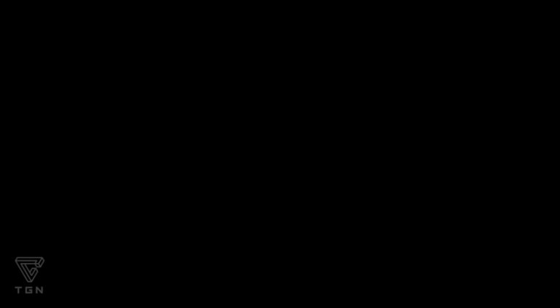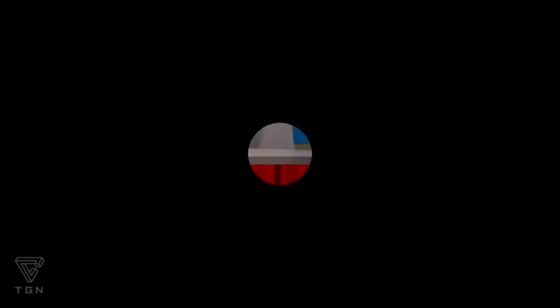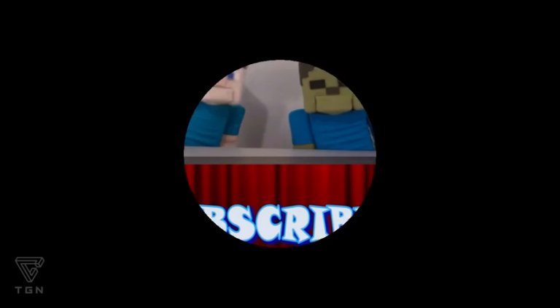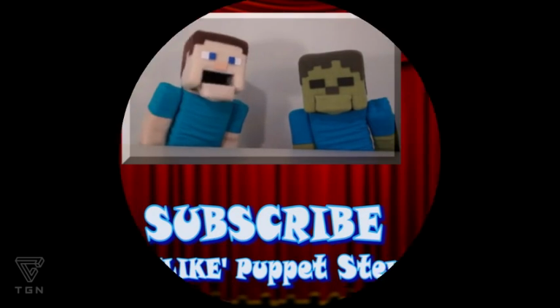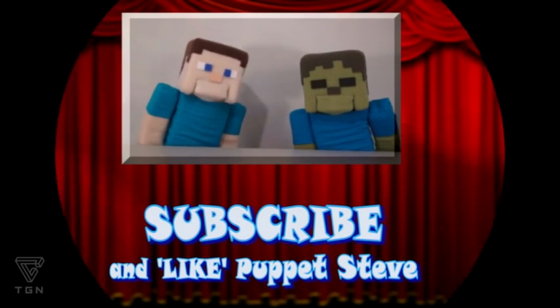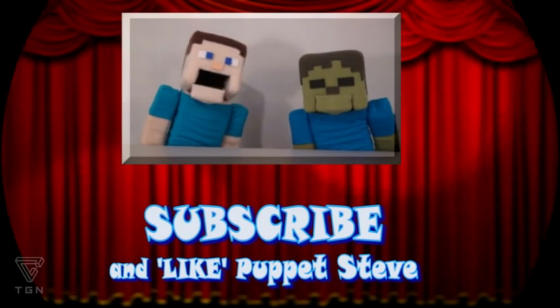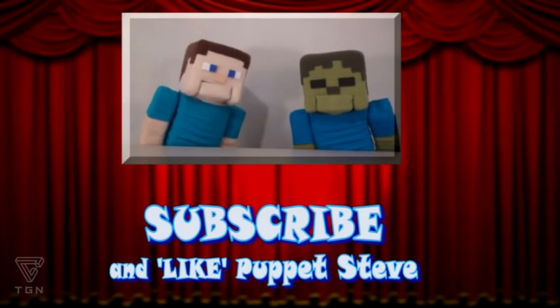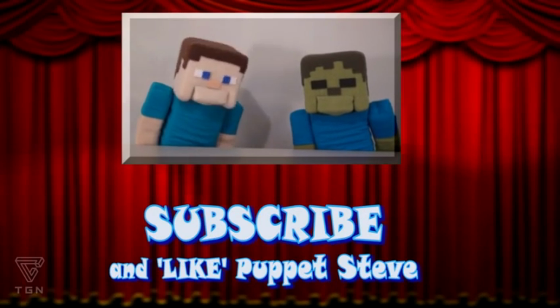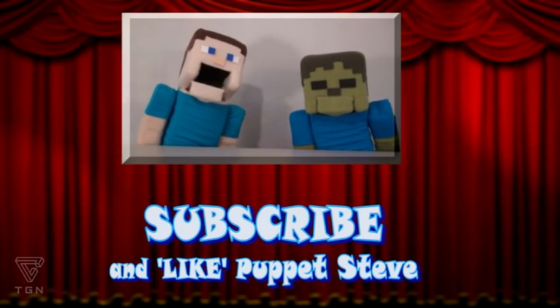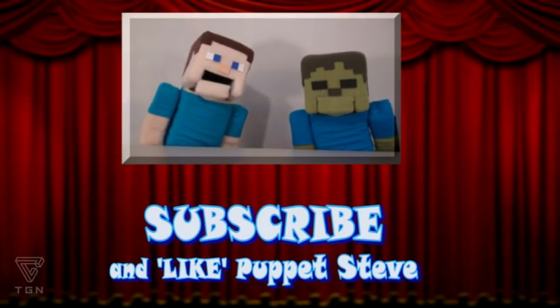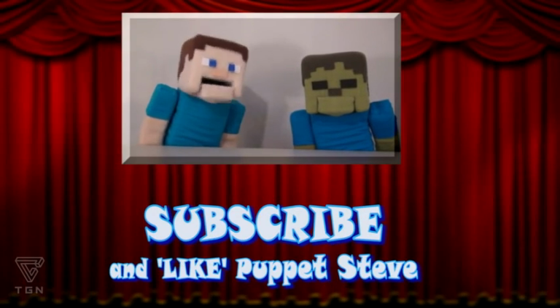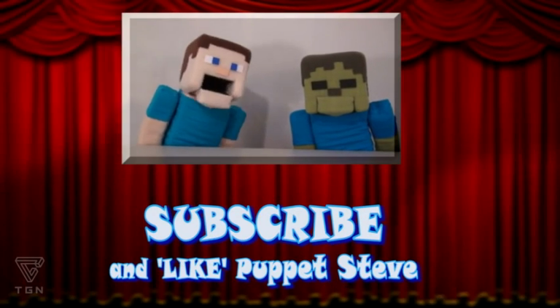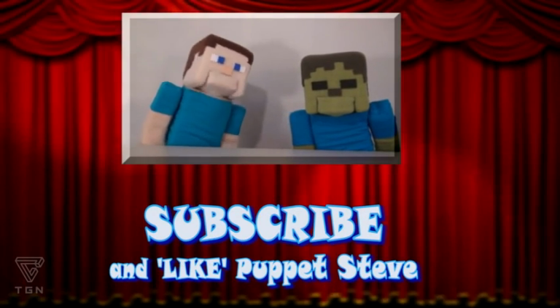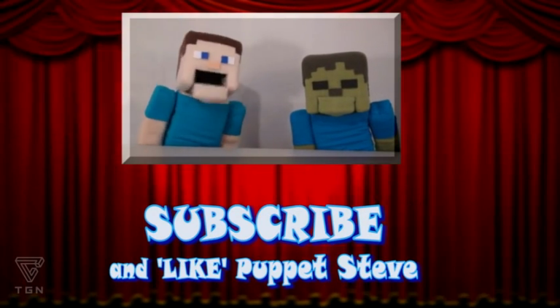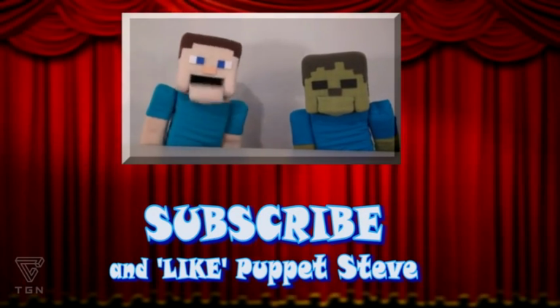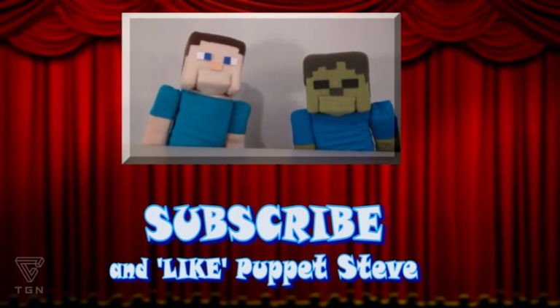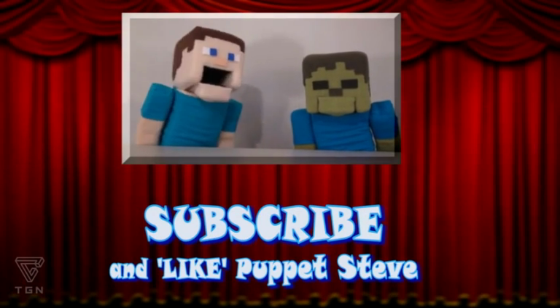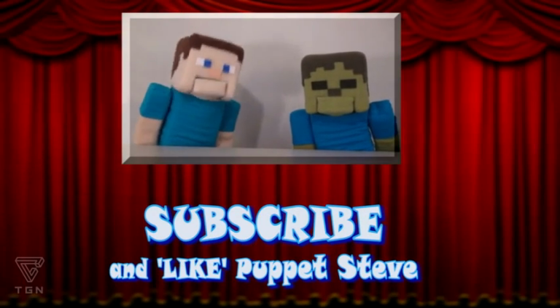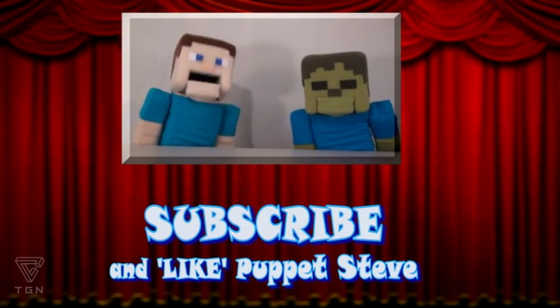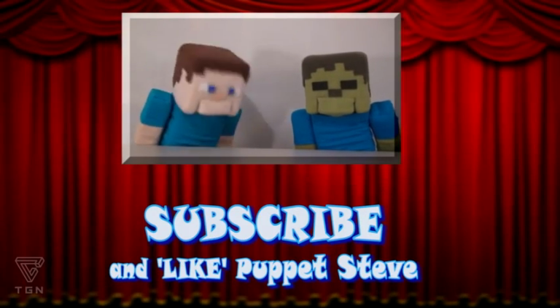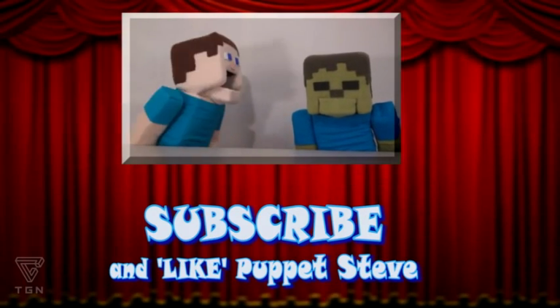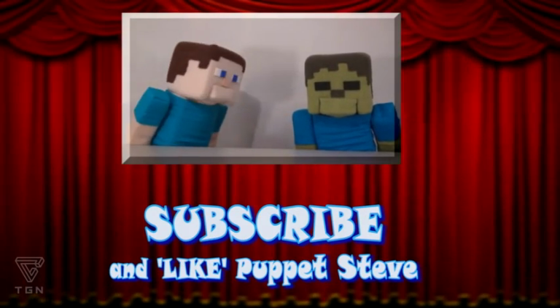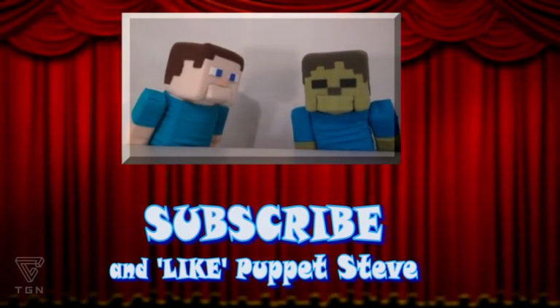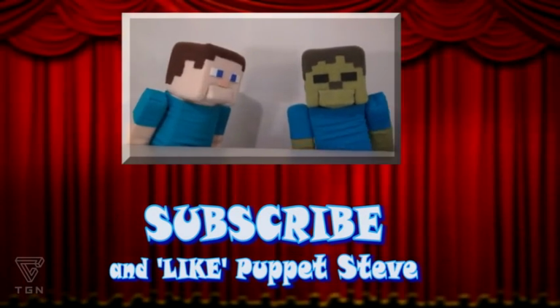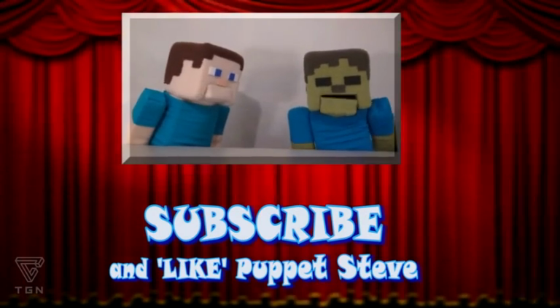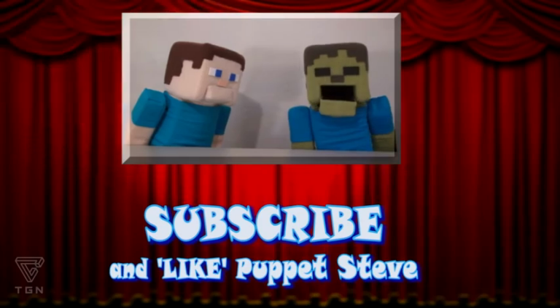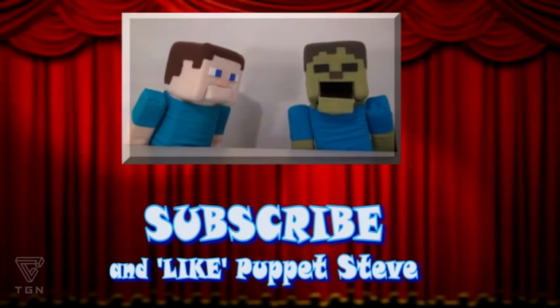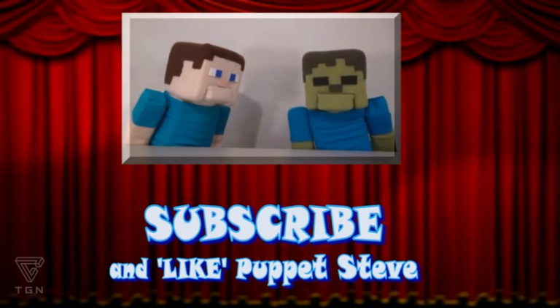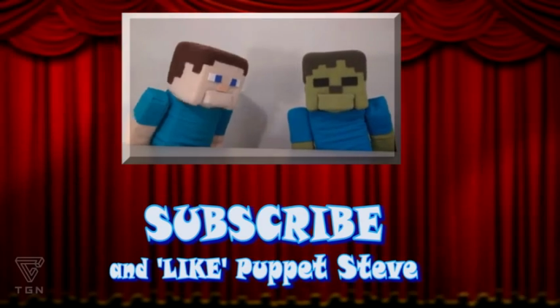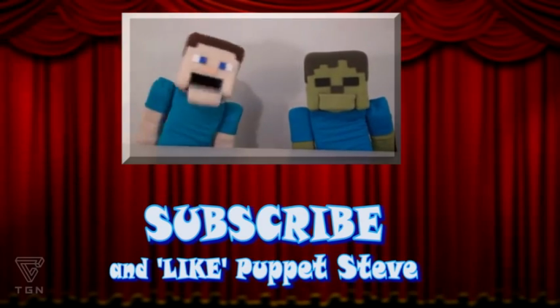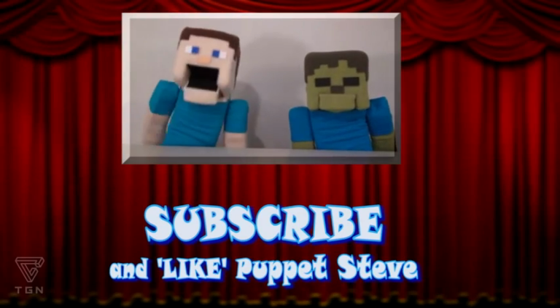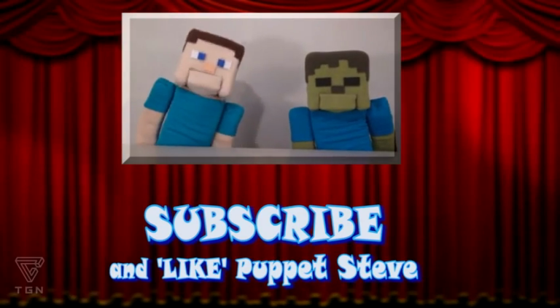Make sure you subscribe to the Puppet Steve Show for more Puppet Steve in the future!